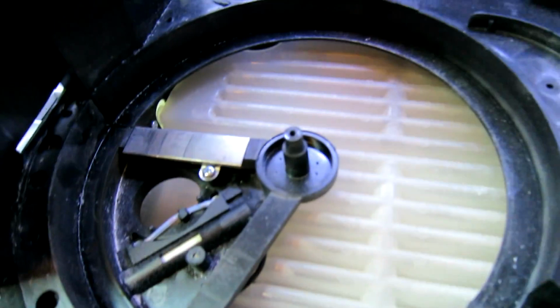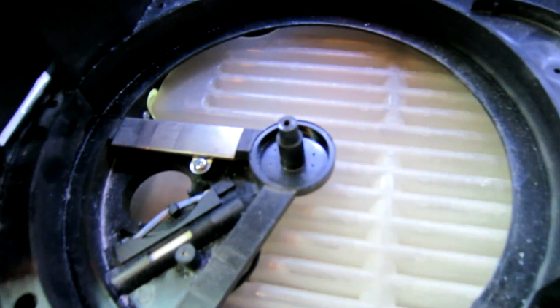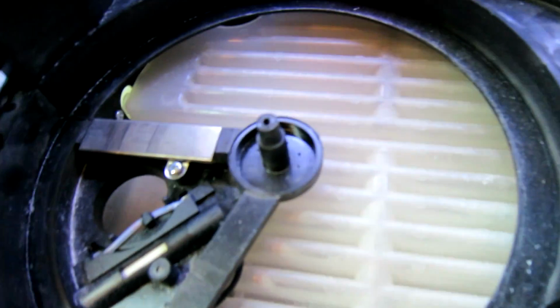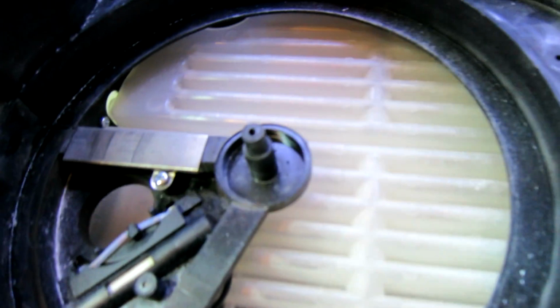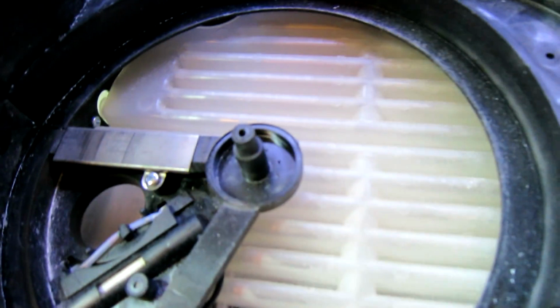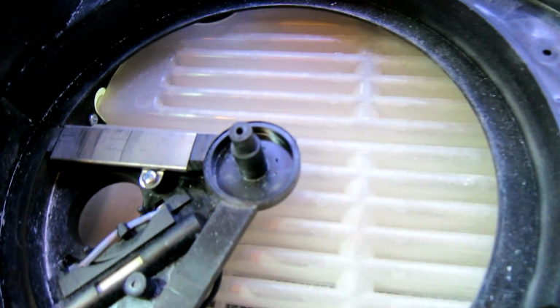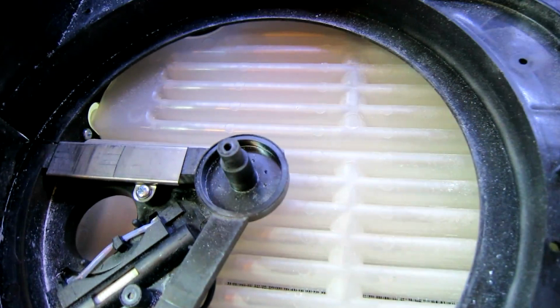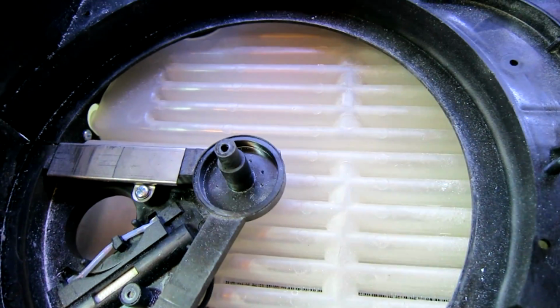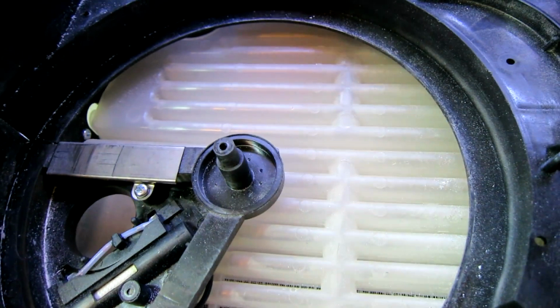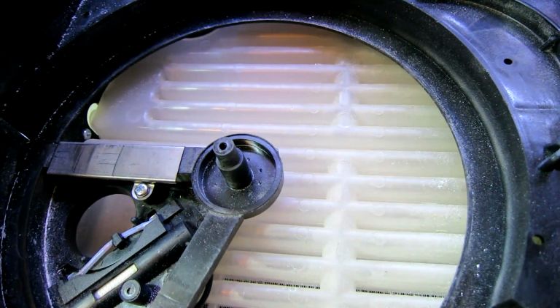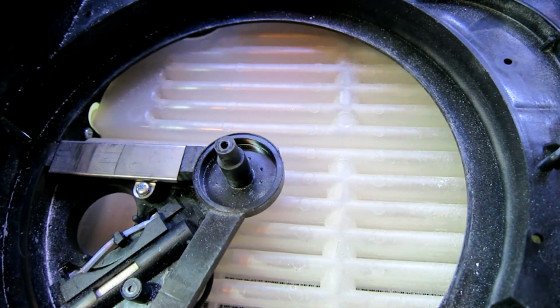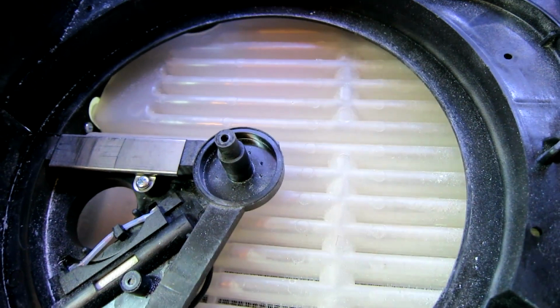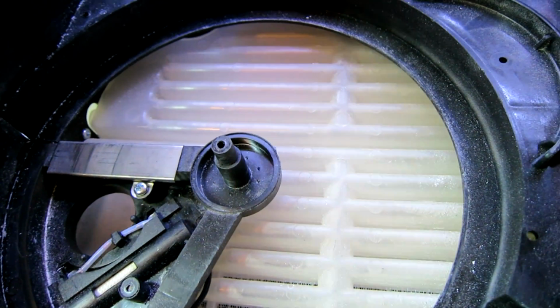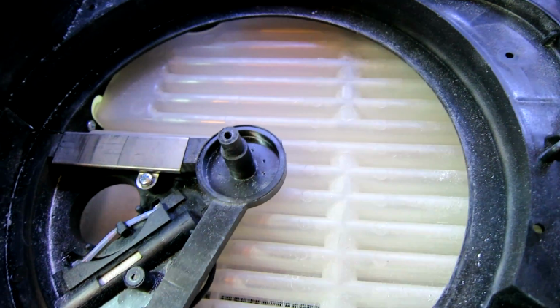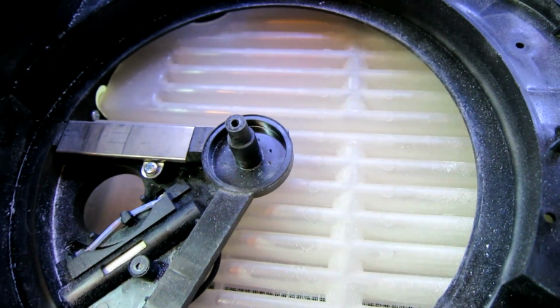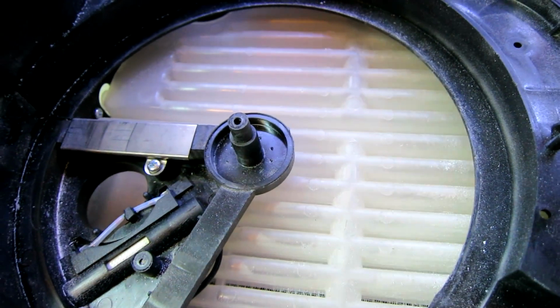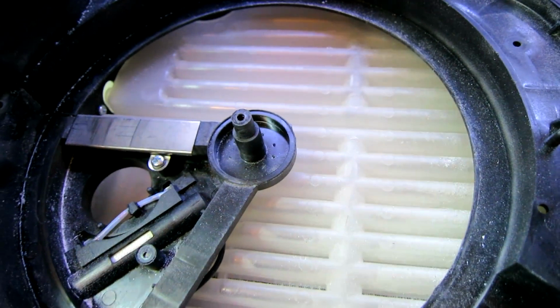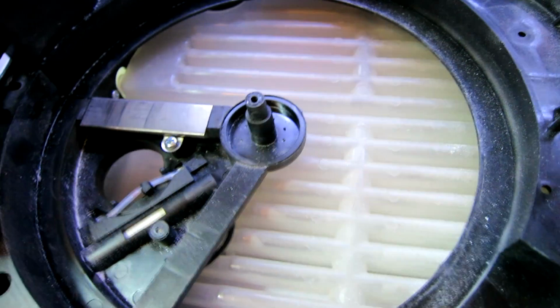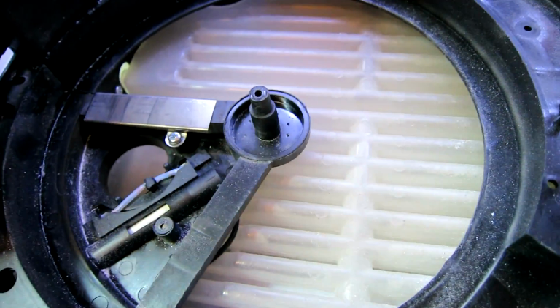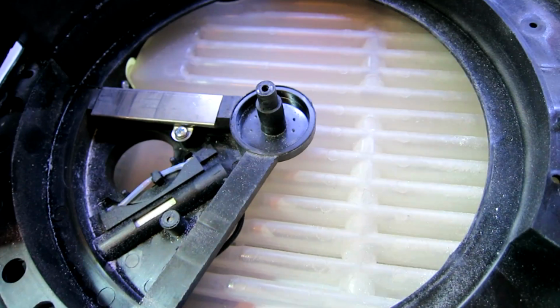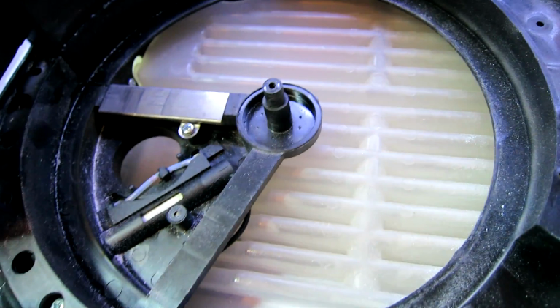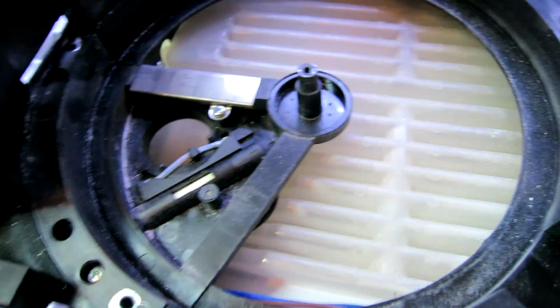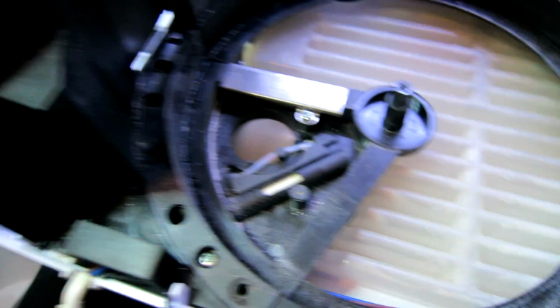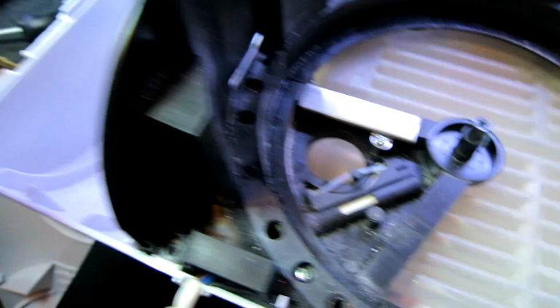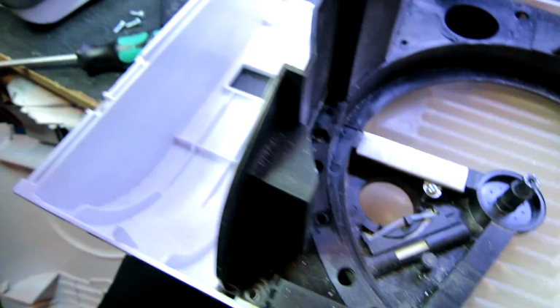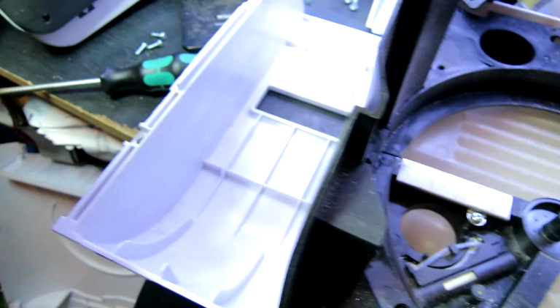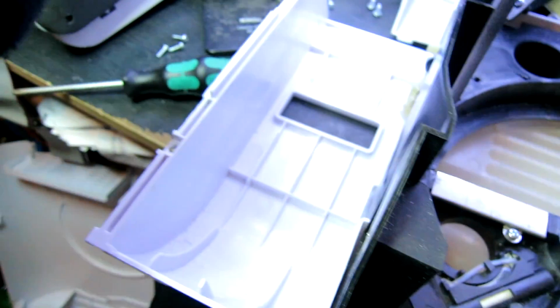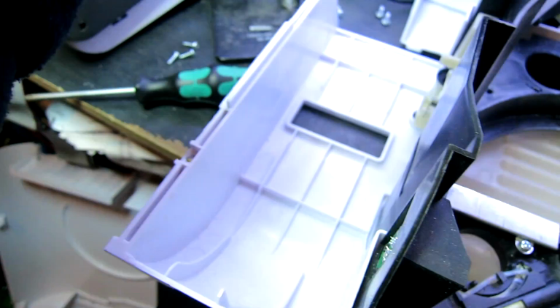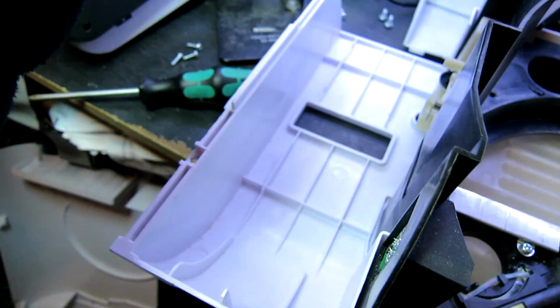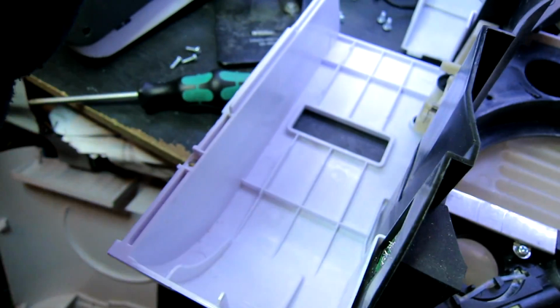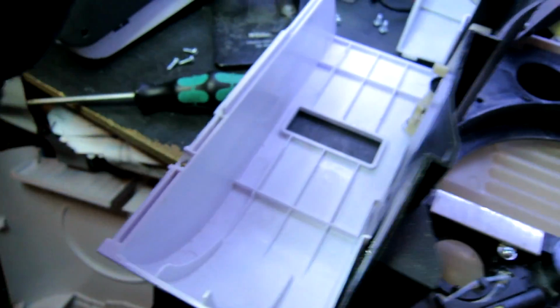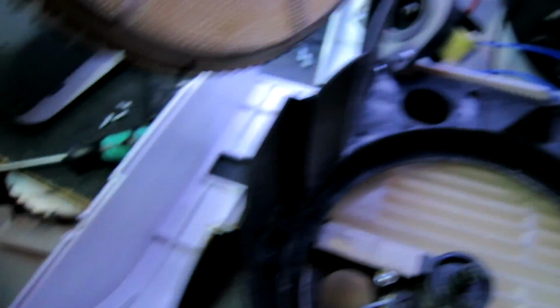Now you can see the condenser on the back, where the hot damp air is condensed and then comes out in the drip tray at the bottom.